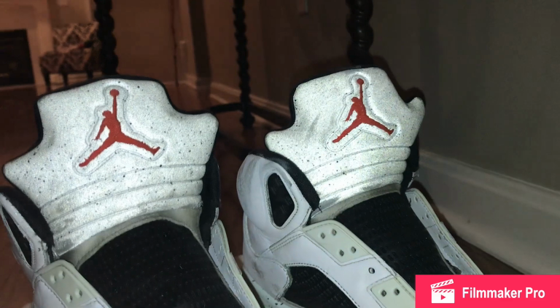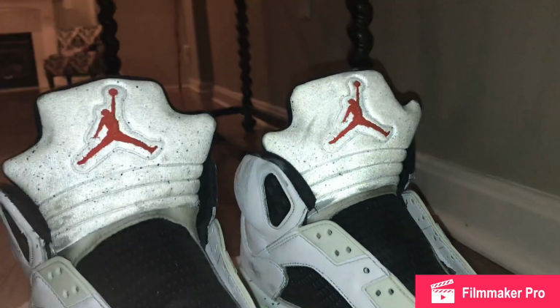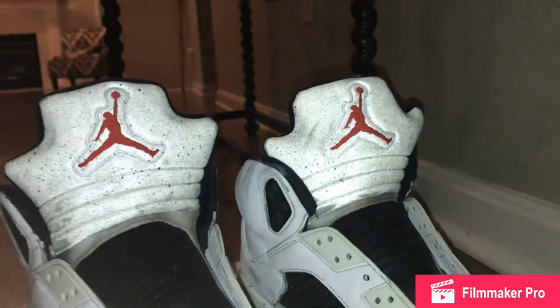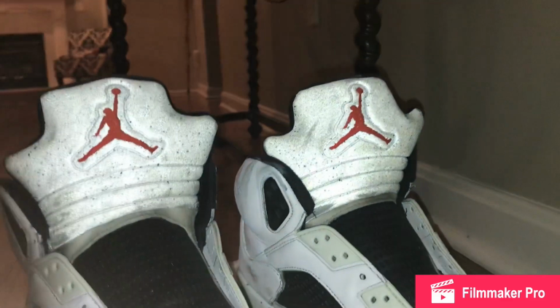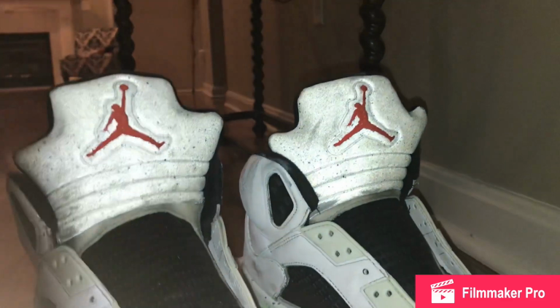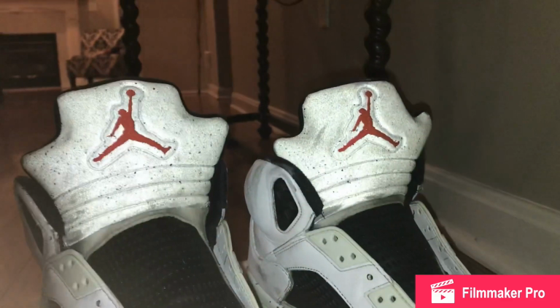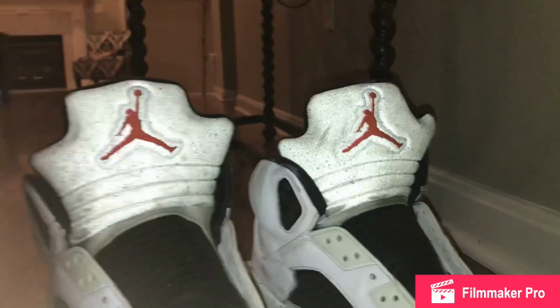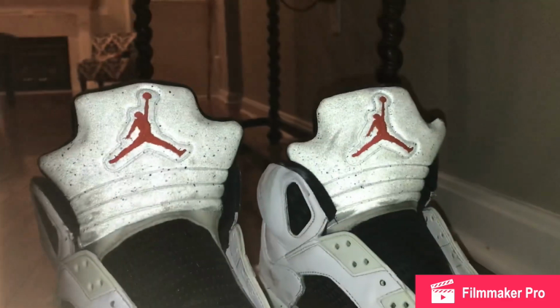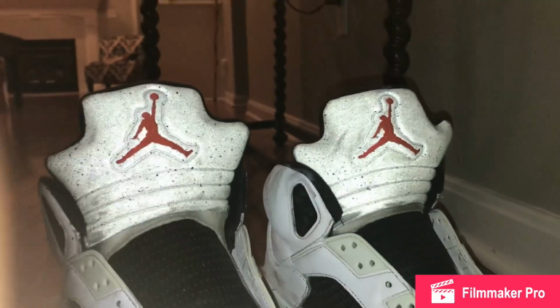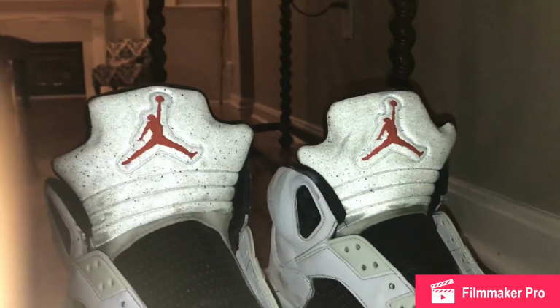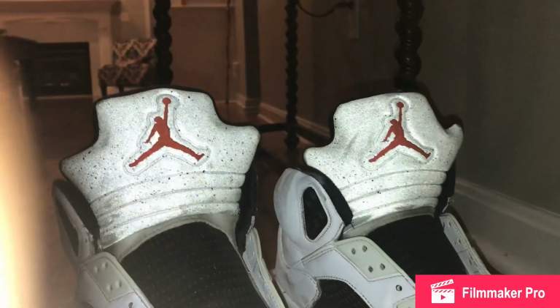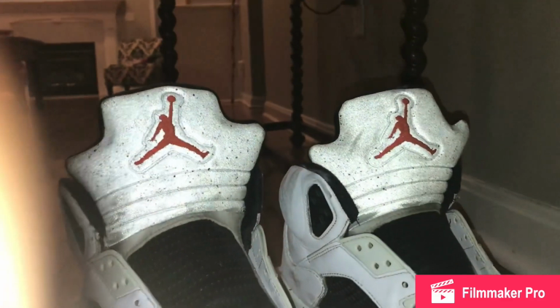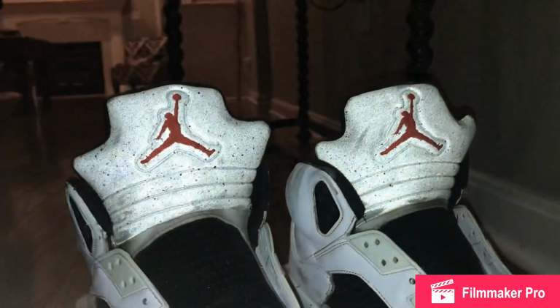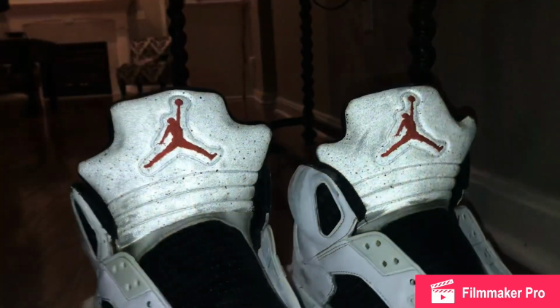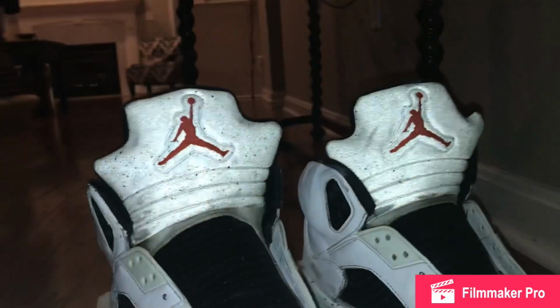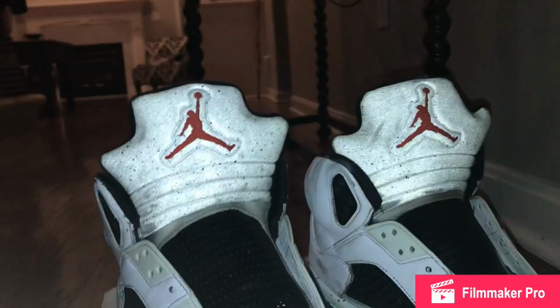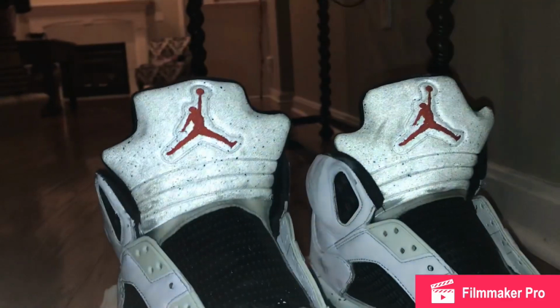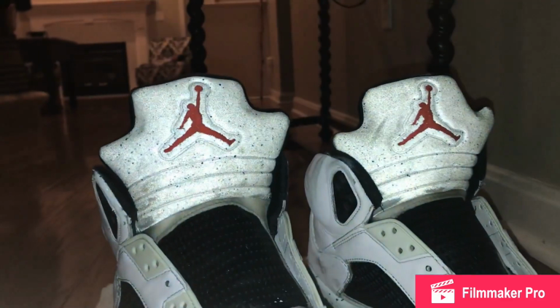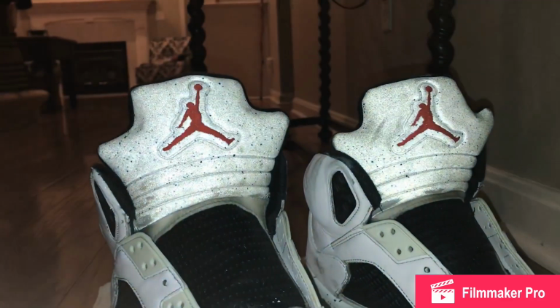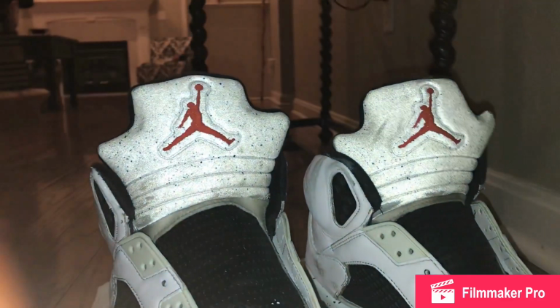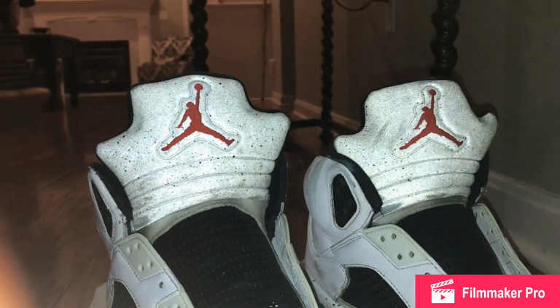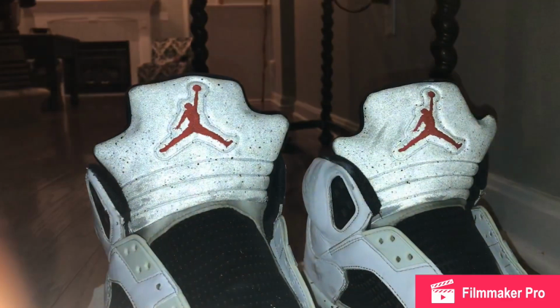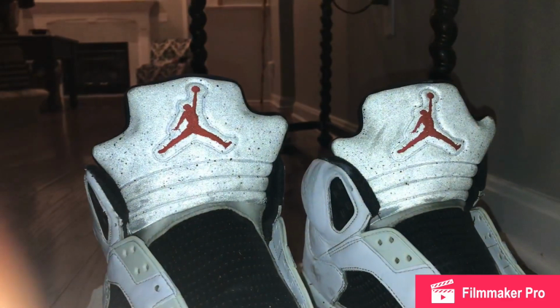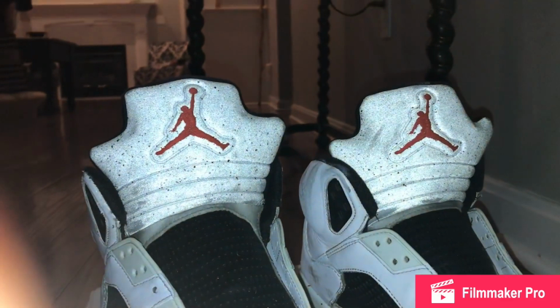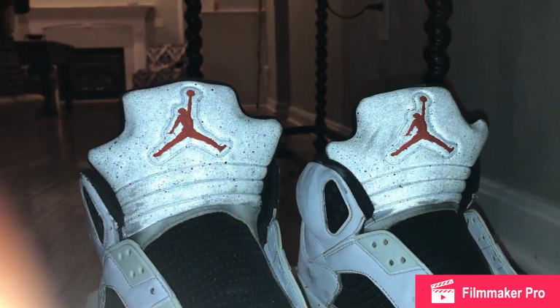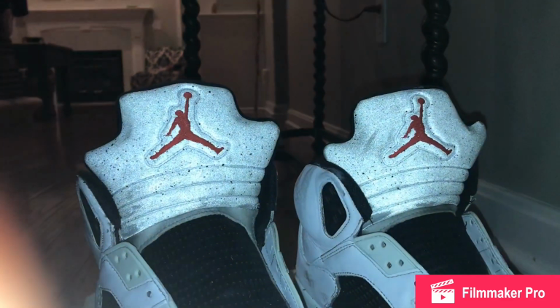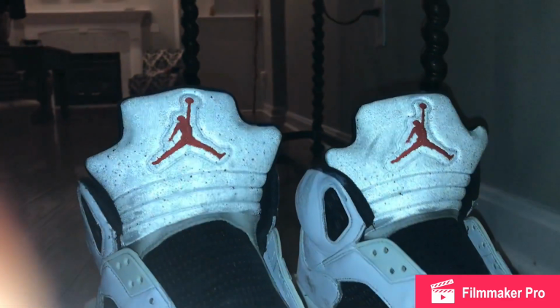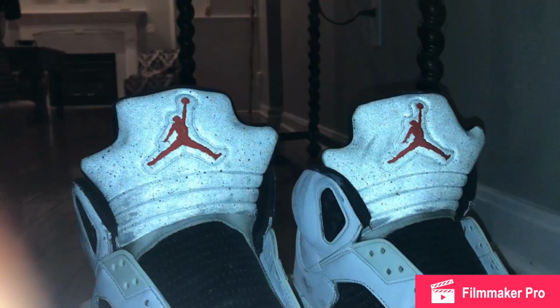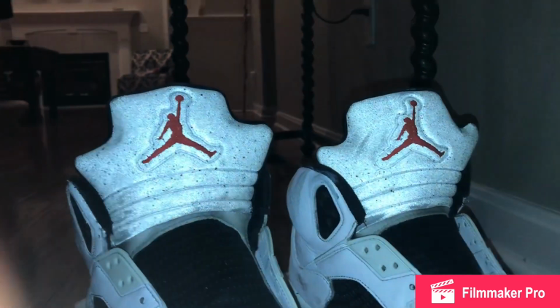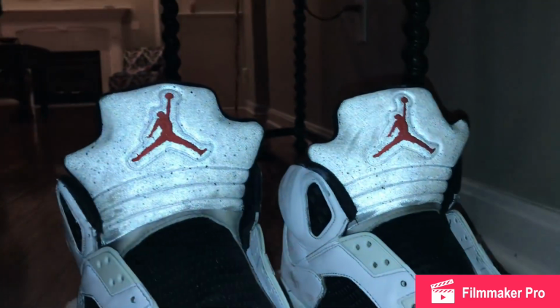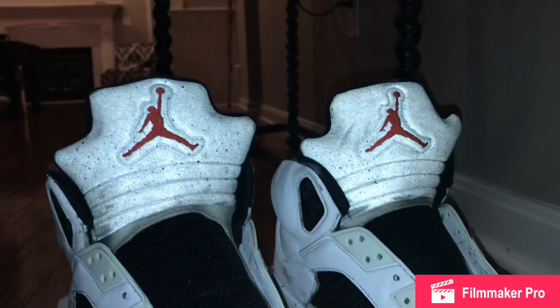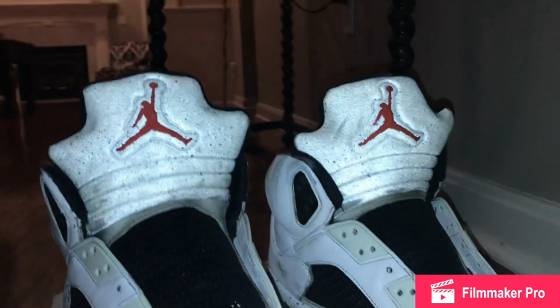Alright guys, what's up? Welcome back to another video. It's 502 Shoeboss, and today I'm going to be doing you guys a little restoration video.